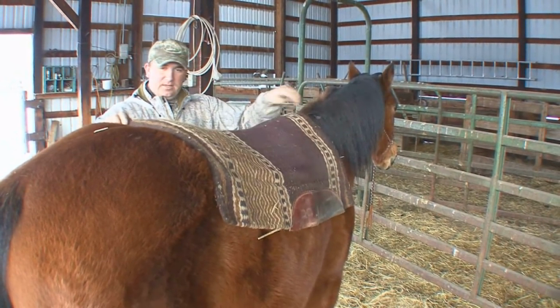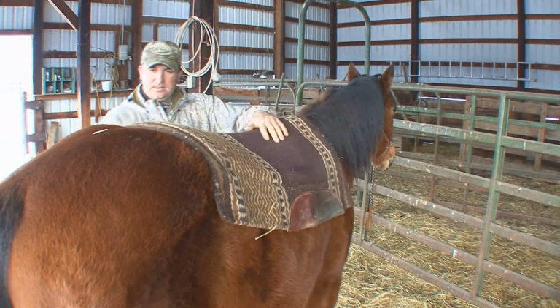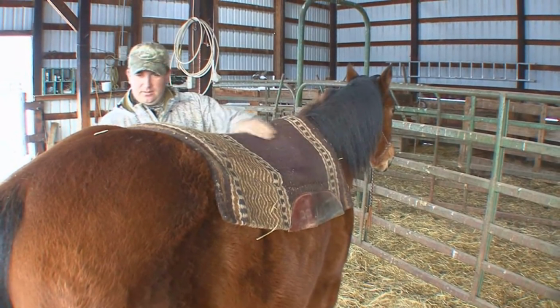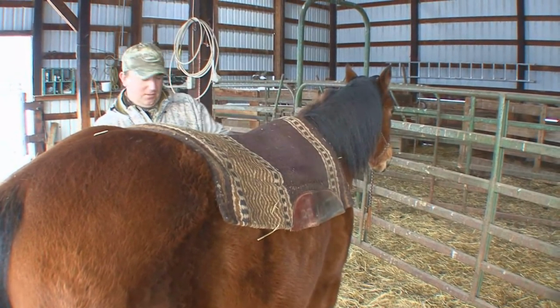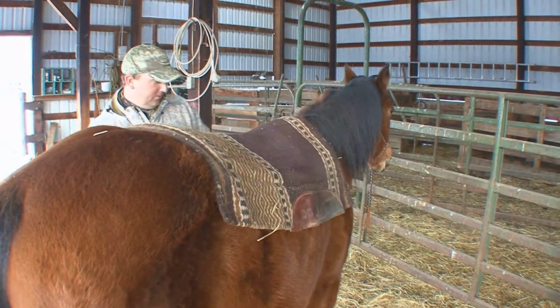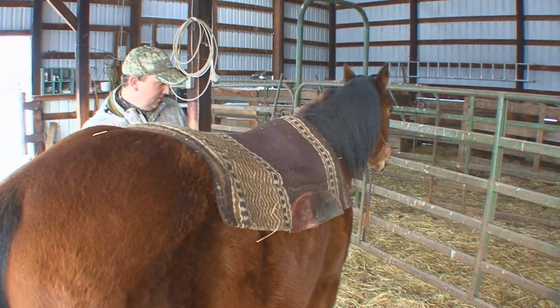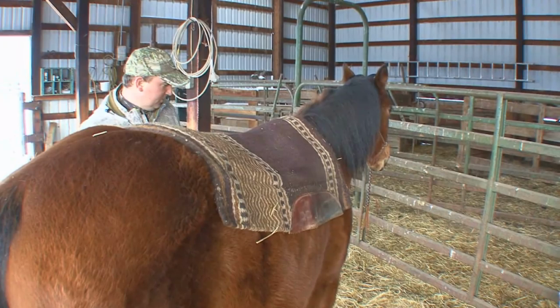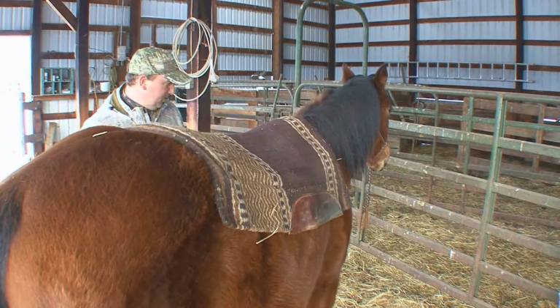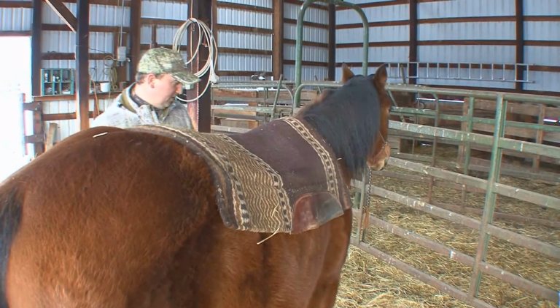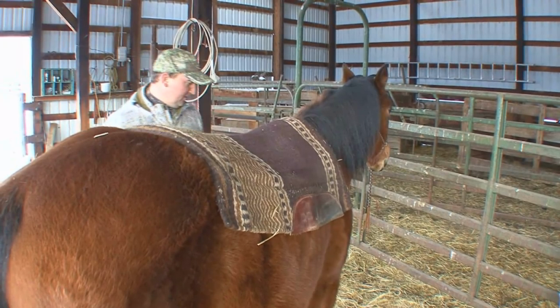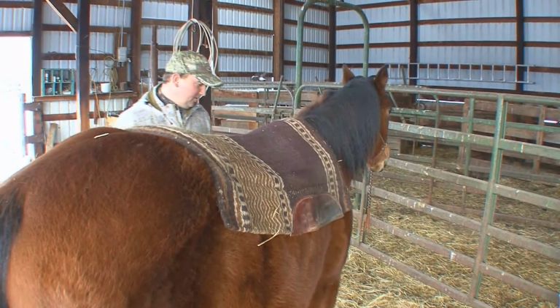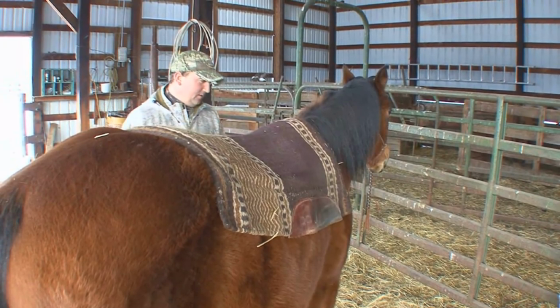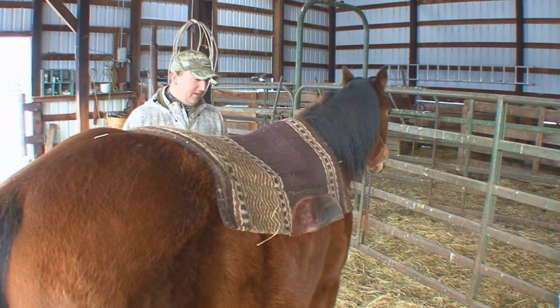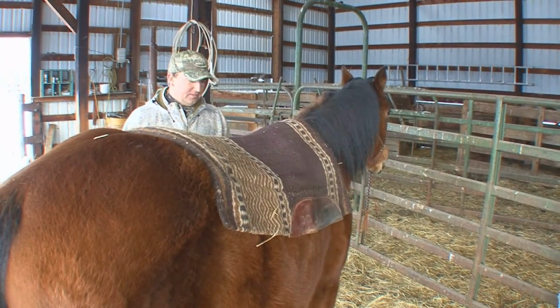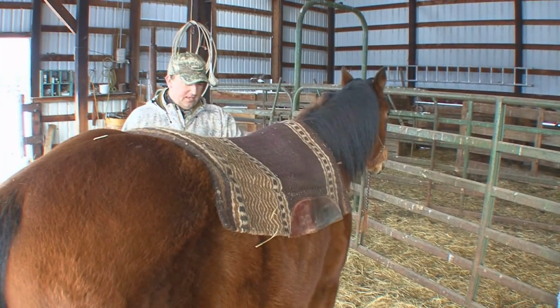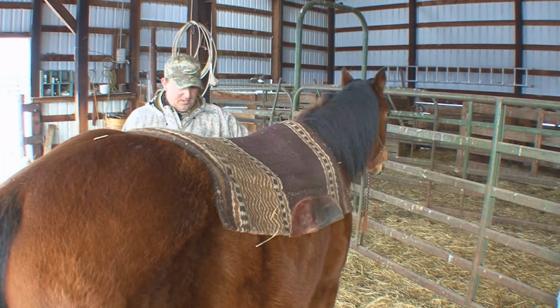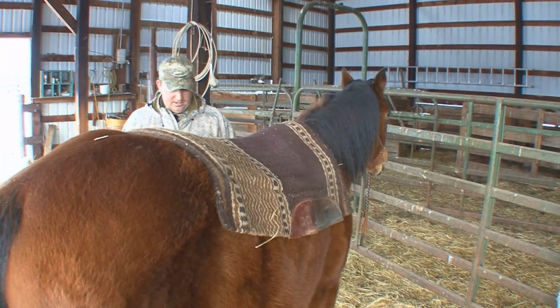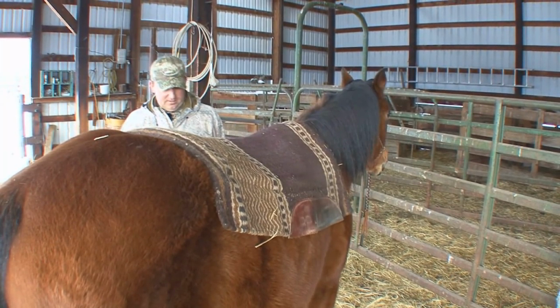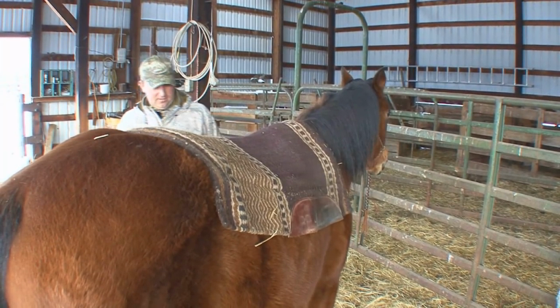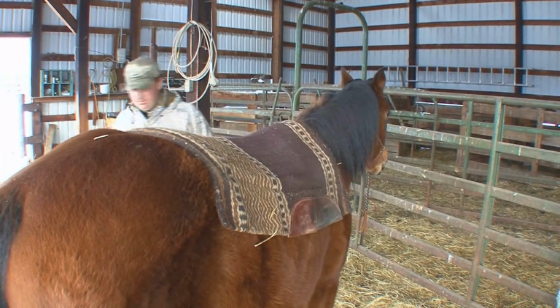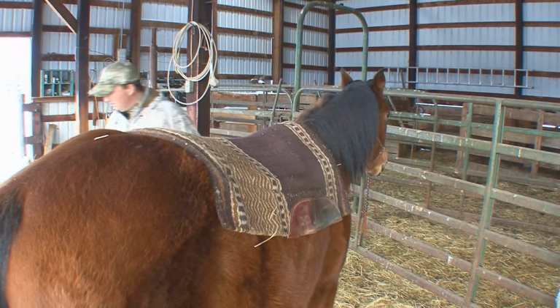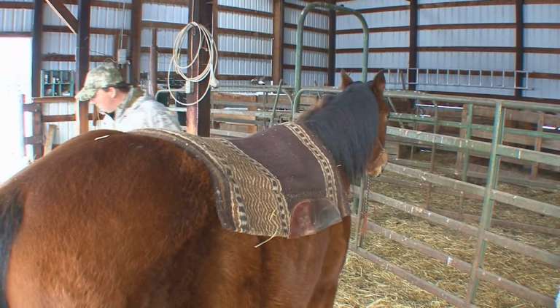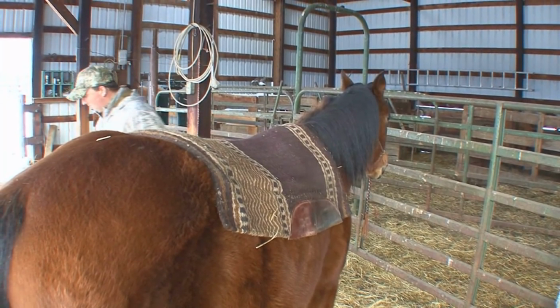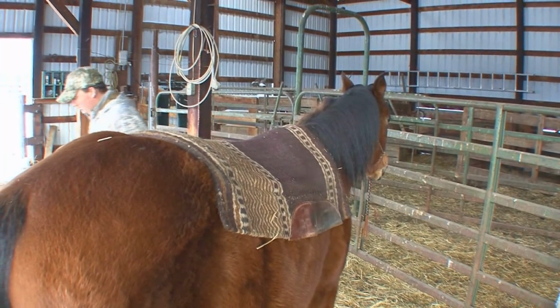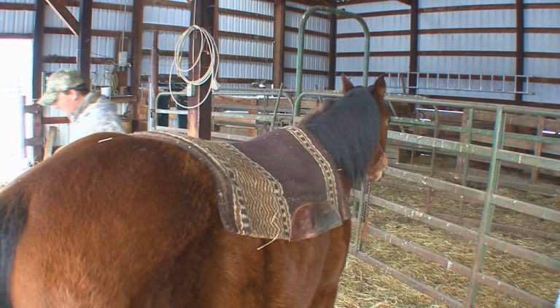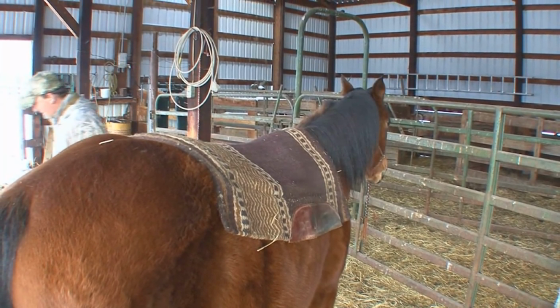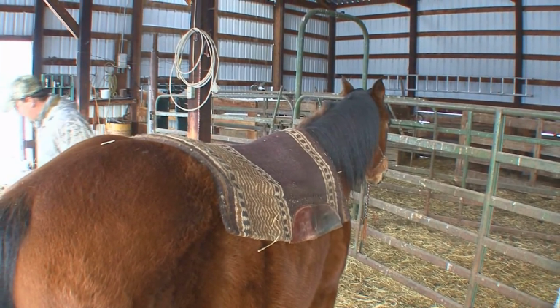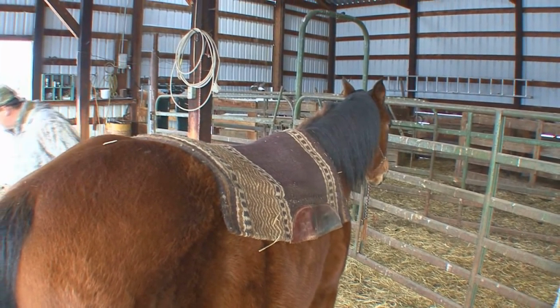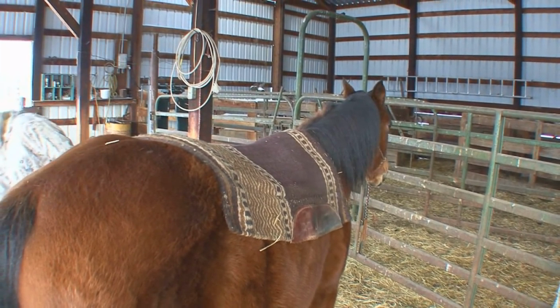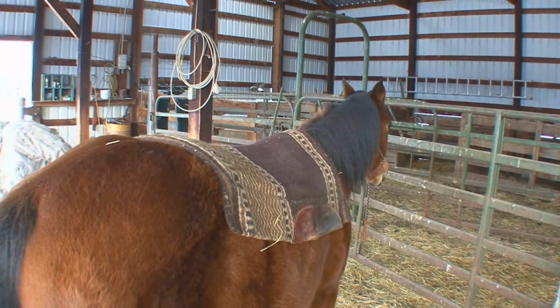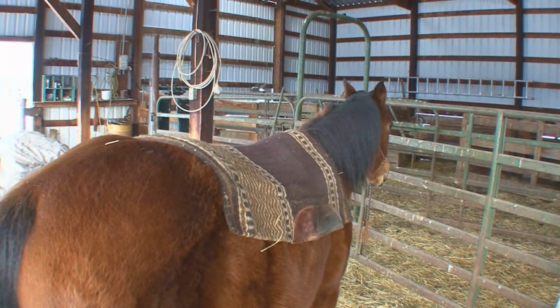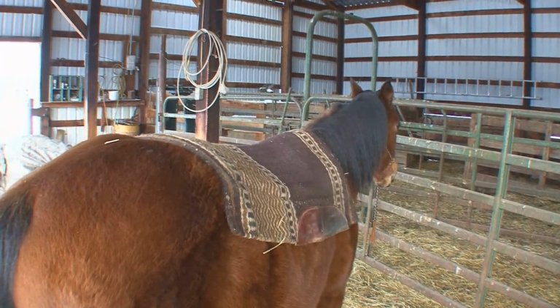Next thing we do is of course put a good heavy saddle pad on there. He's going to be packing some pretty good weight.